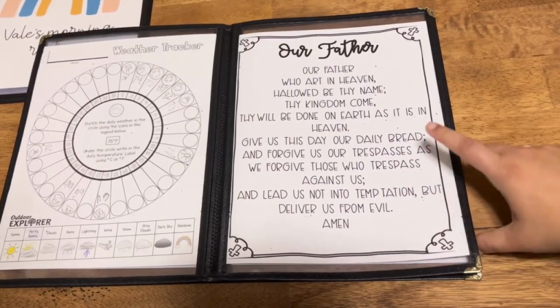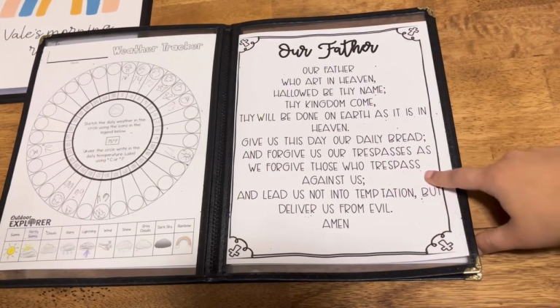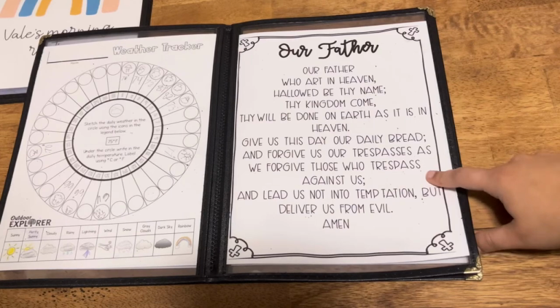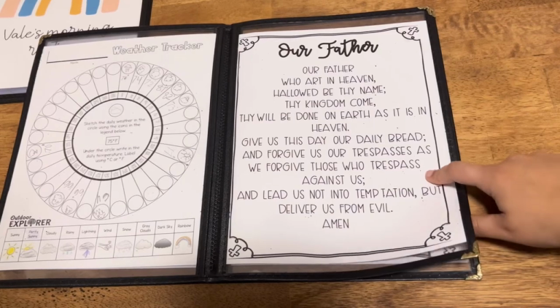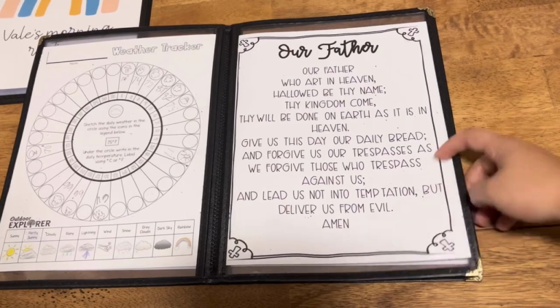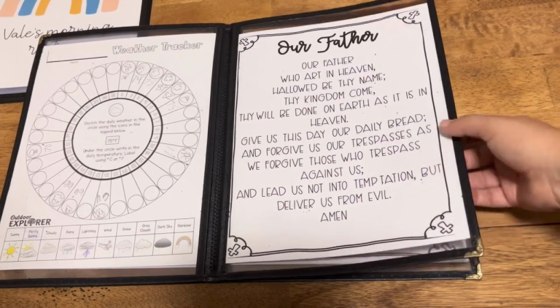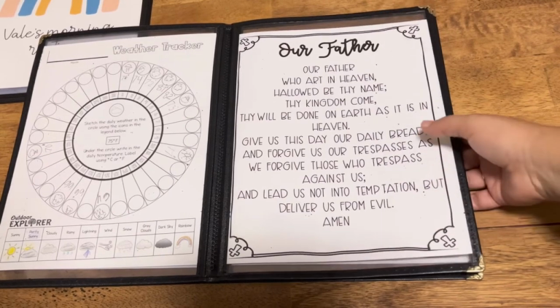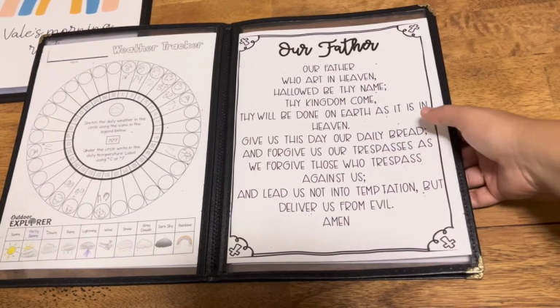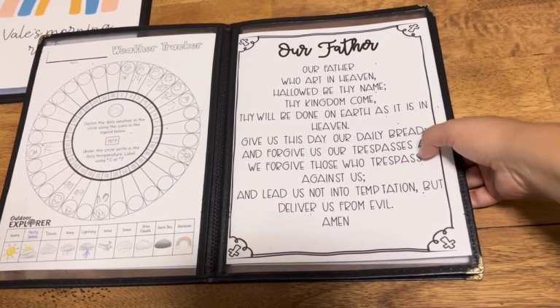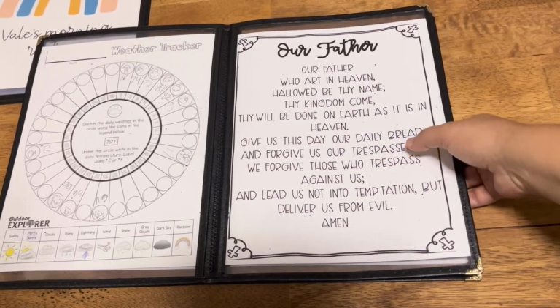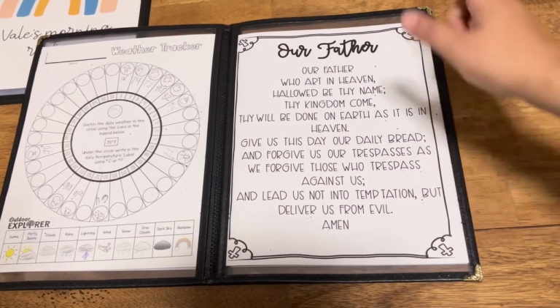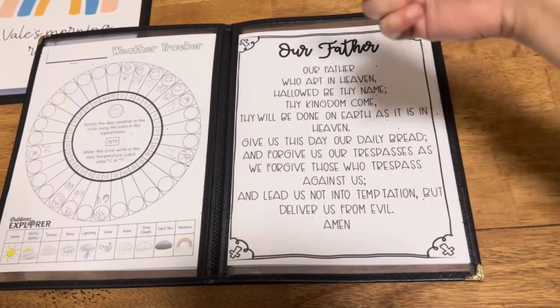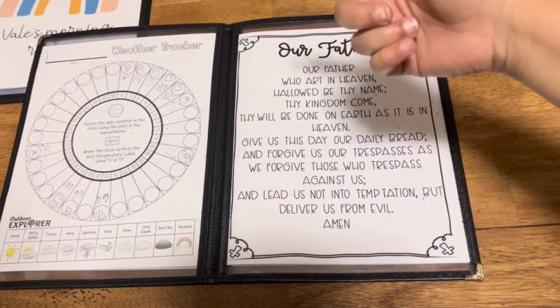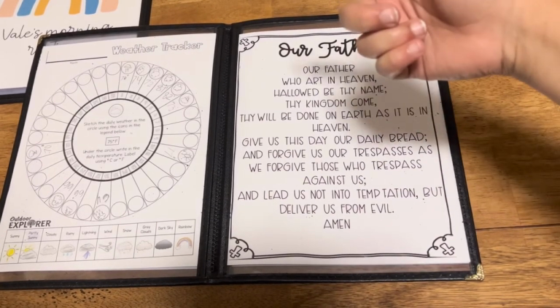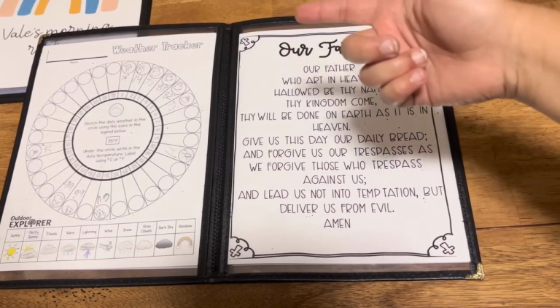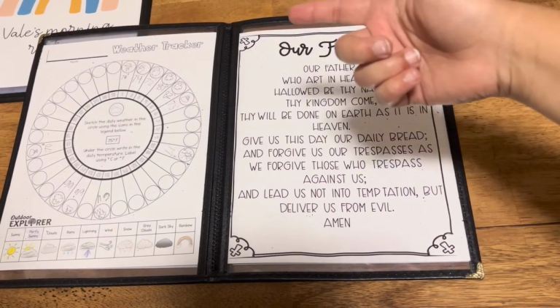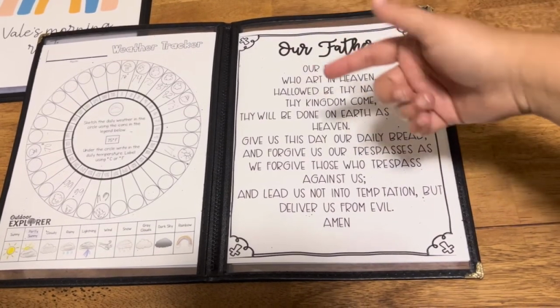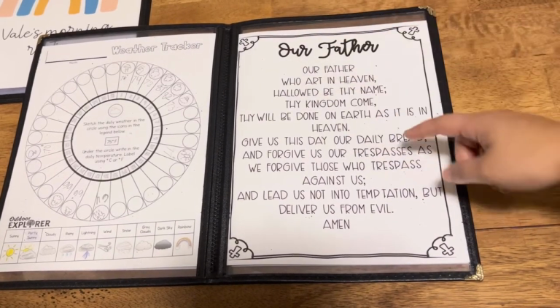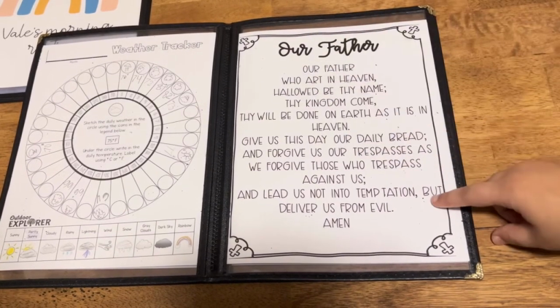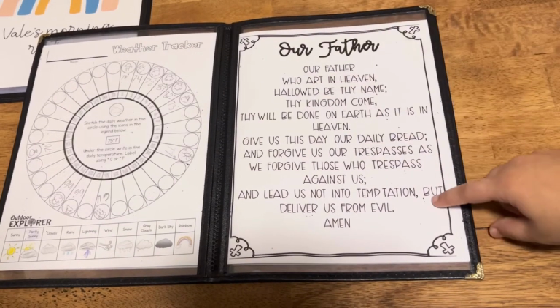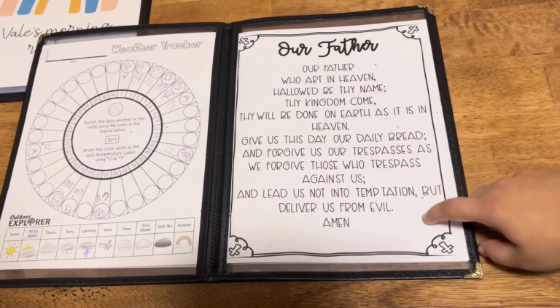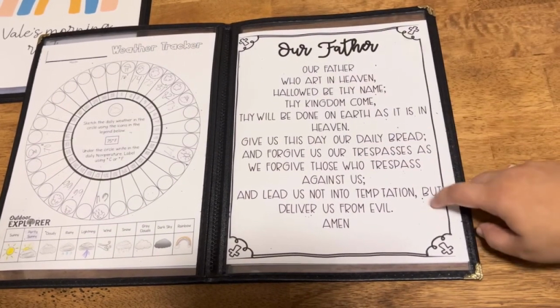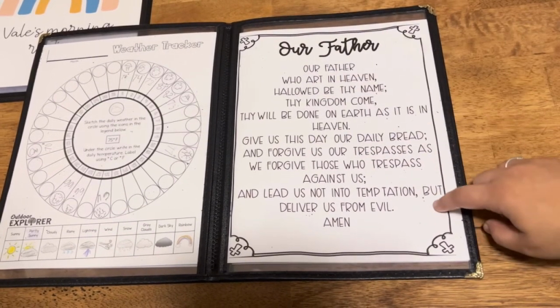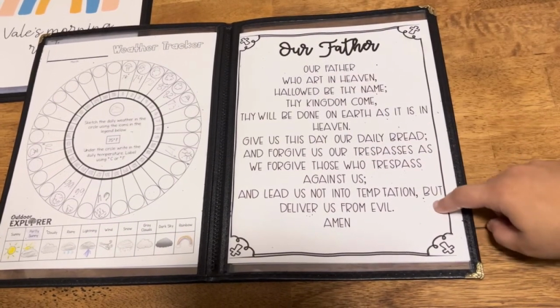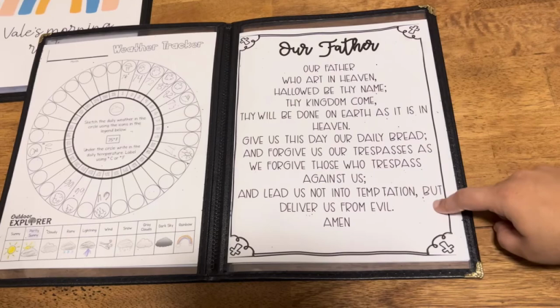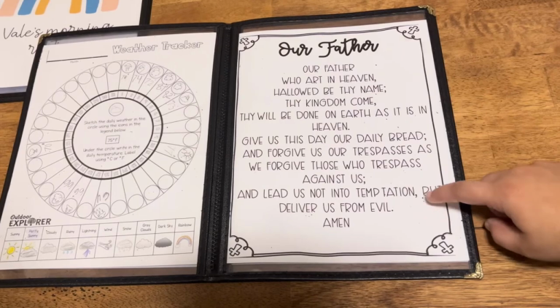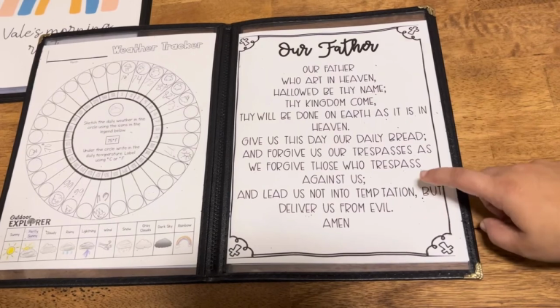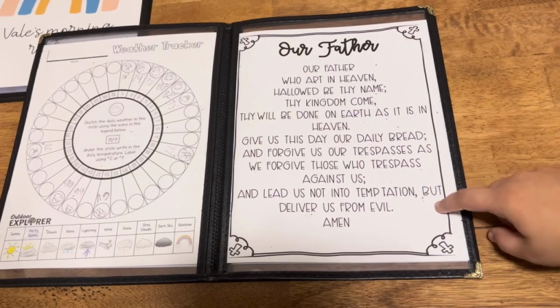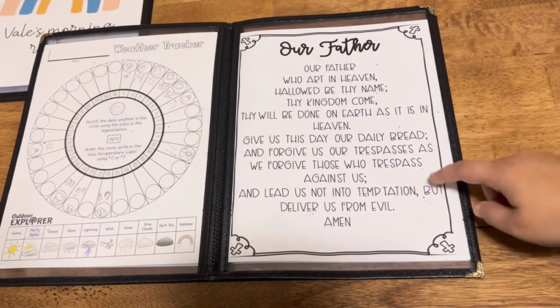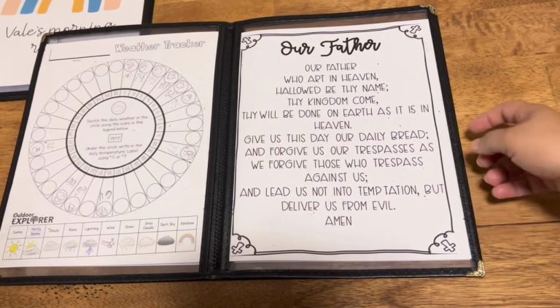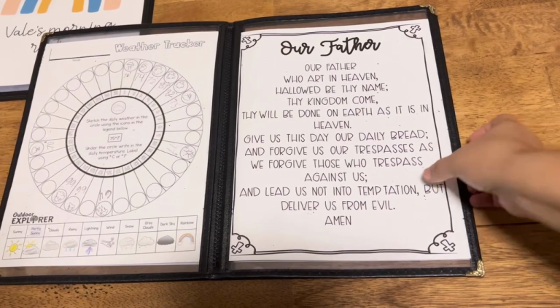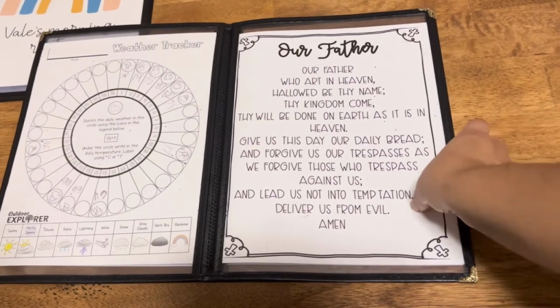We also go over the Lord's Prayer every morning. My youngest does it too, but she just doesn't have it on her menu since she can't read yet.